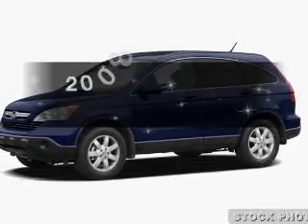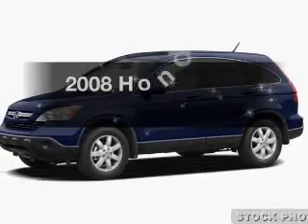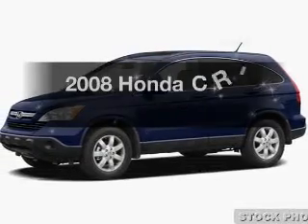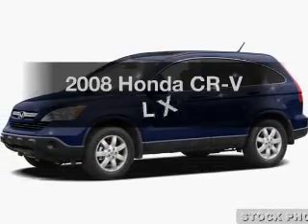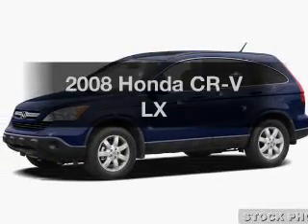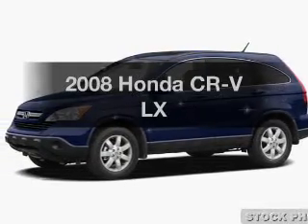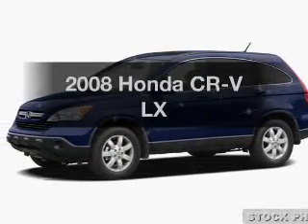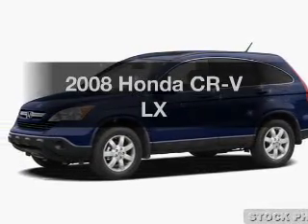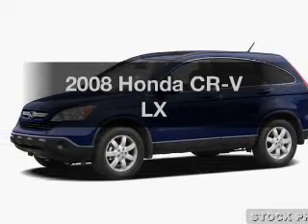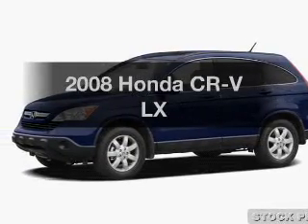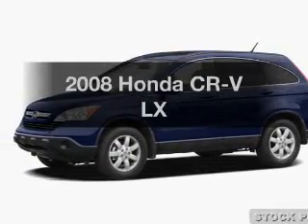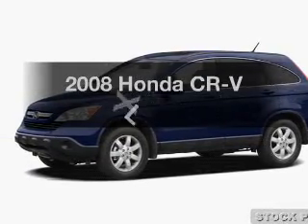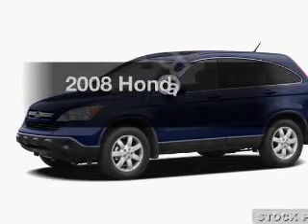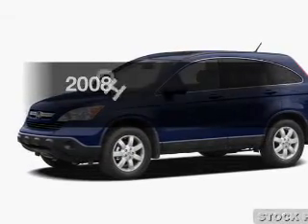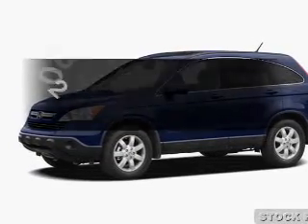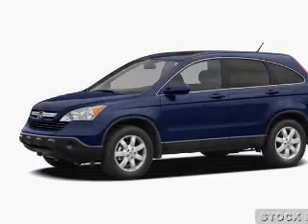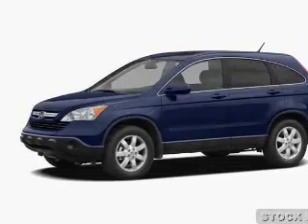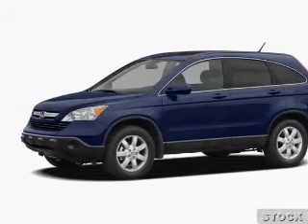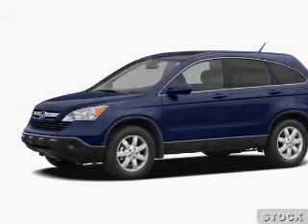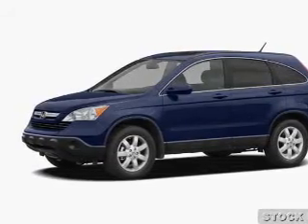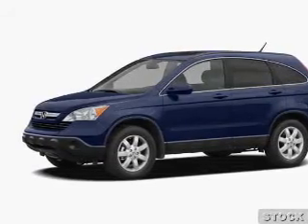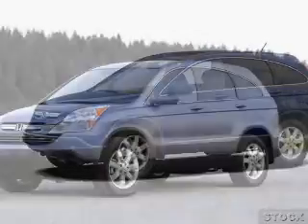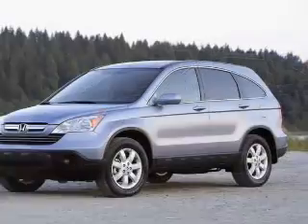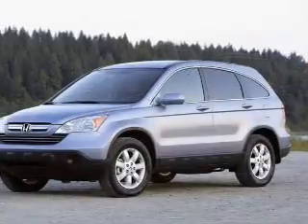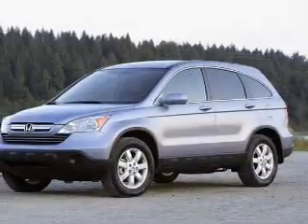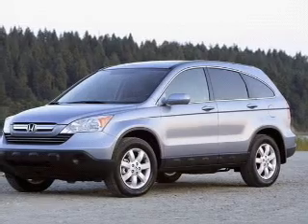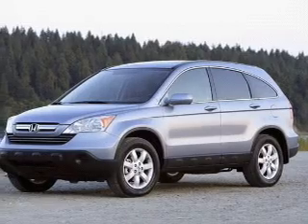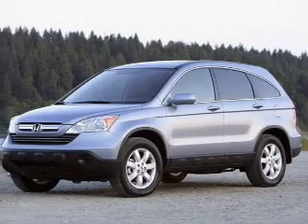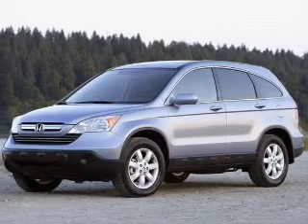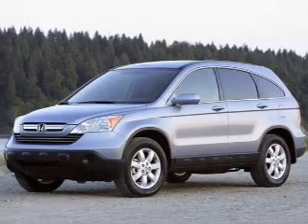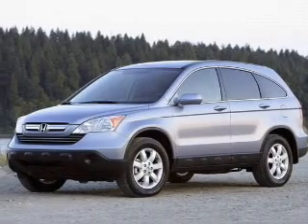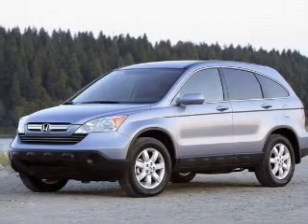Introducing the 2008 Honda CR-V. If you're looking for a first-rate auto, this one could be yours today.